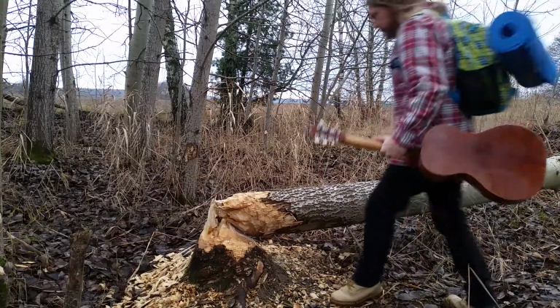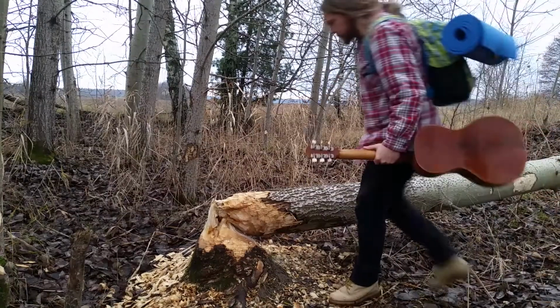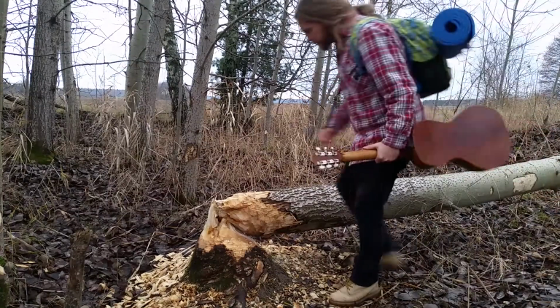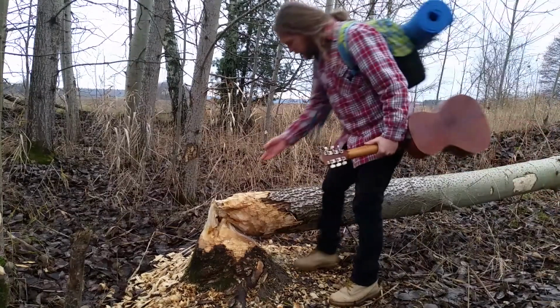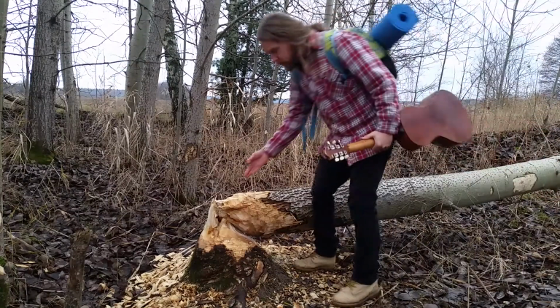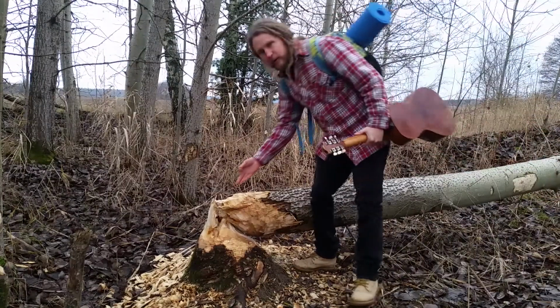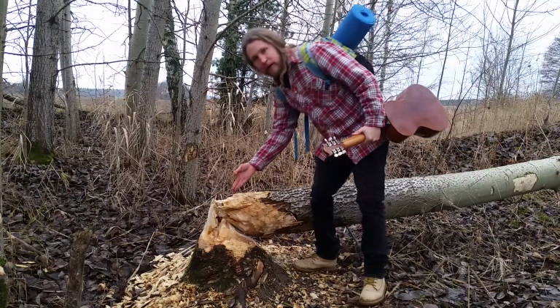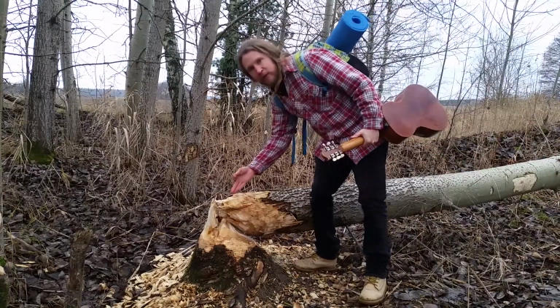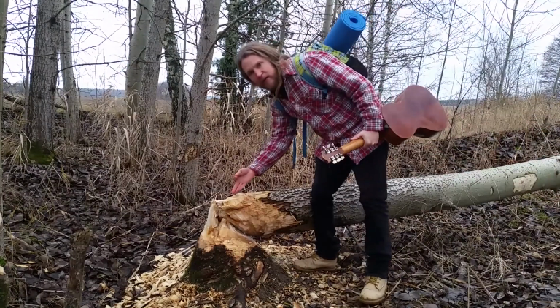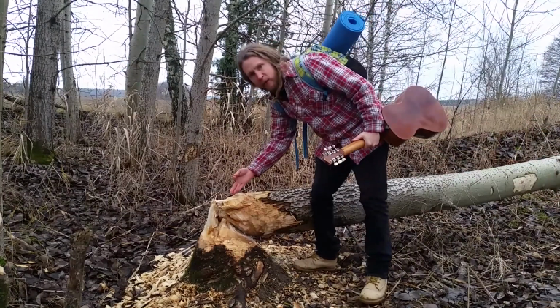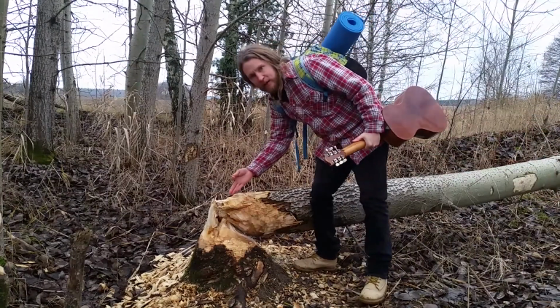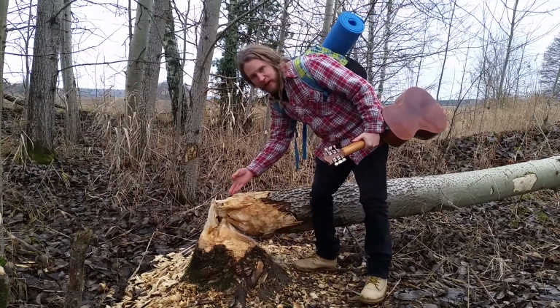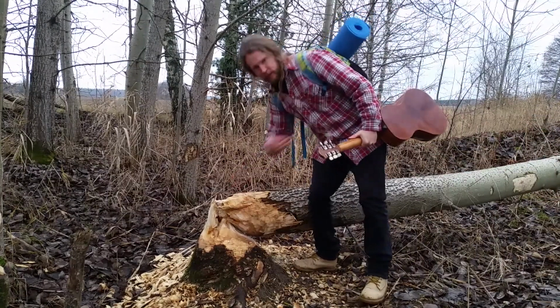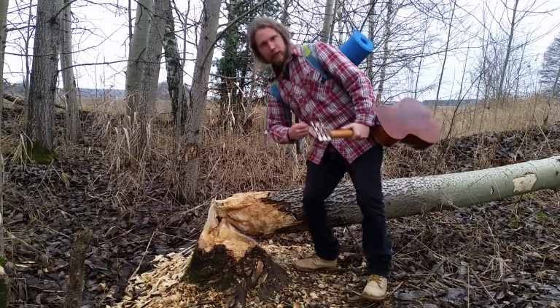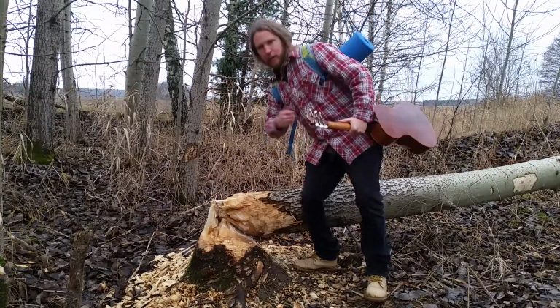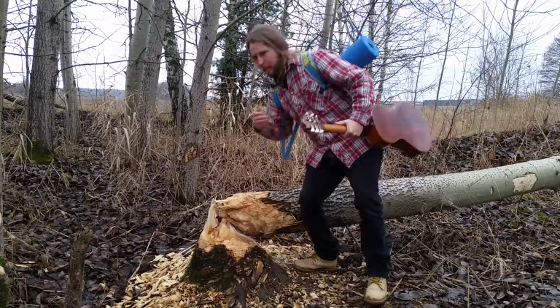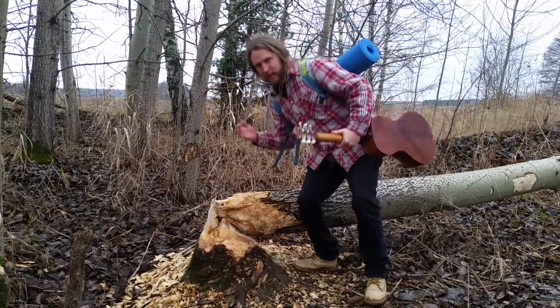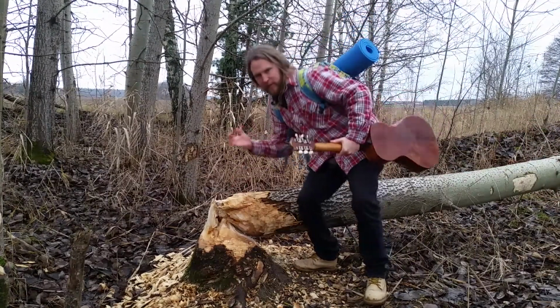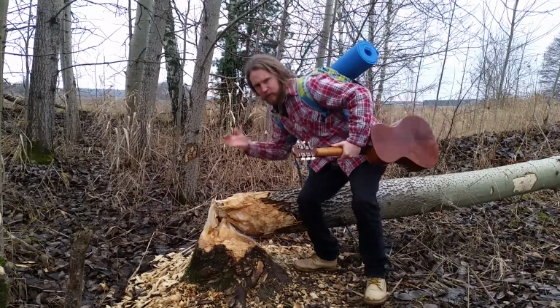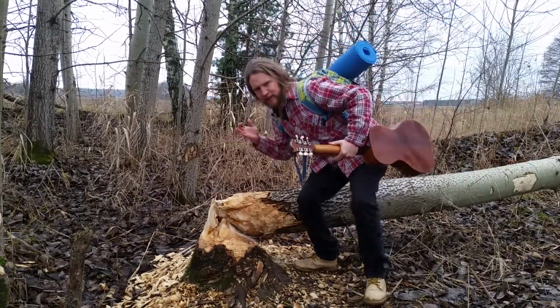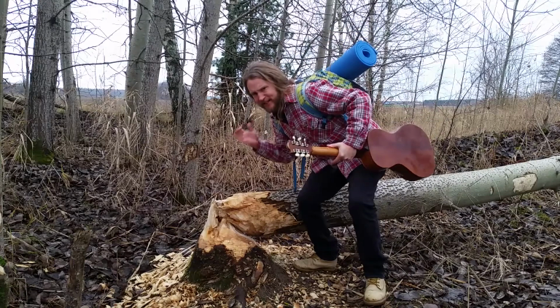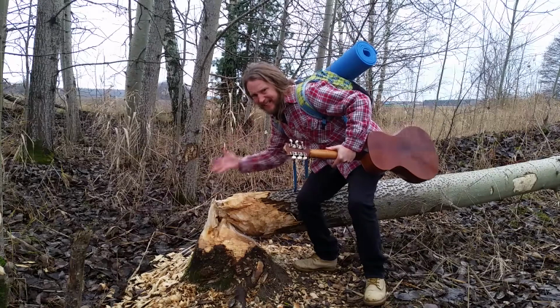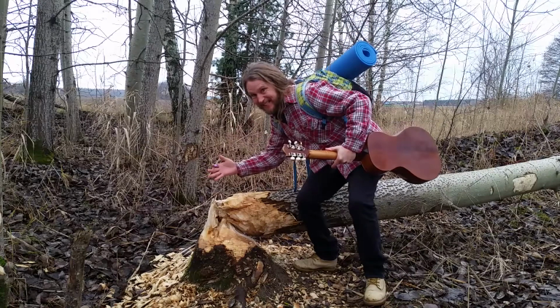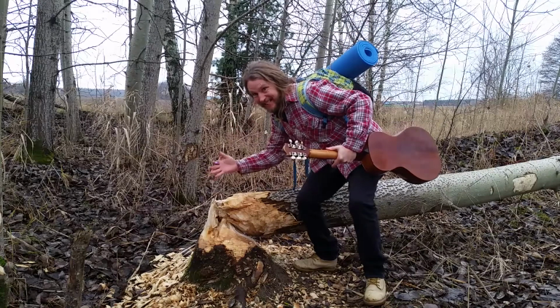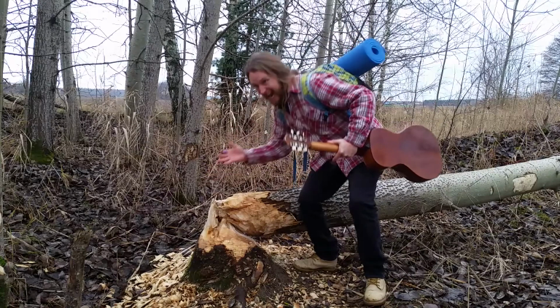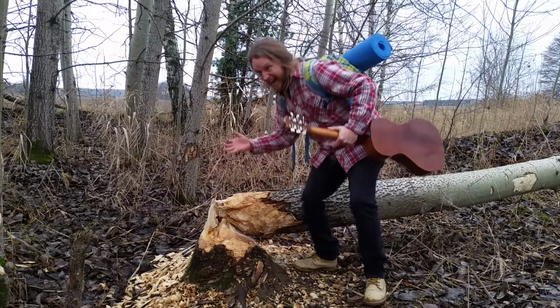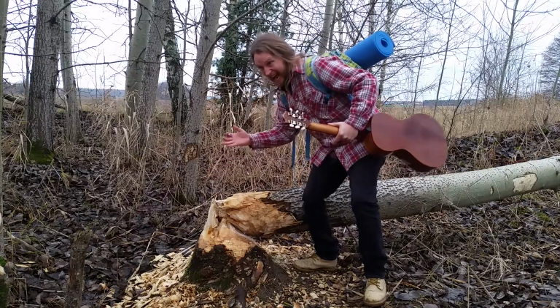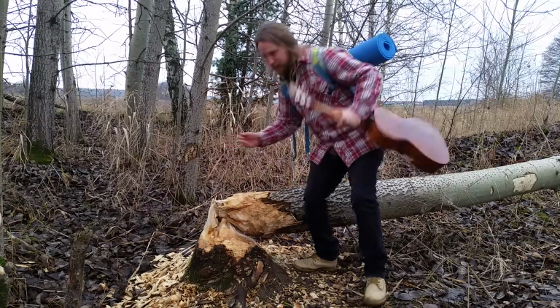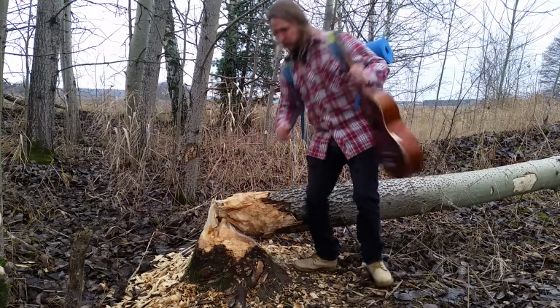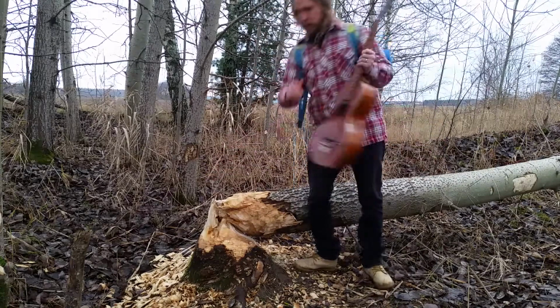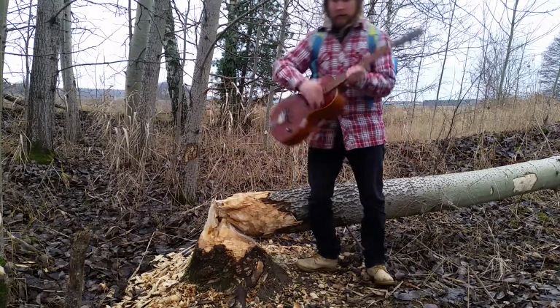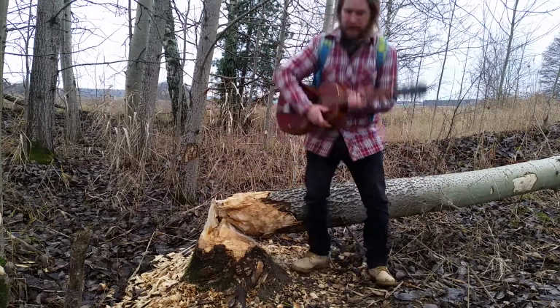Look, a beaver was here! Maybe it was Justin! Yeah!